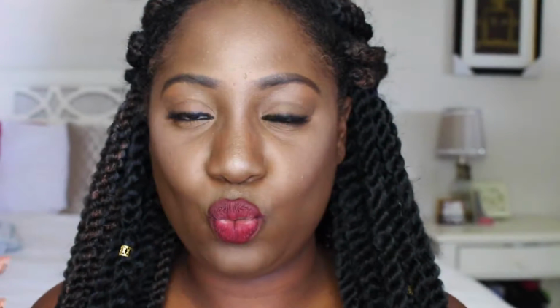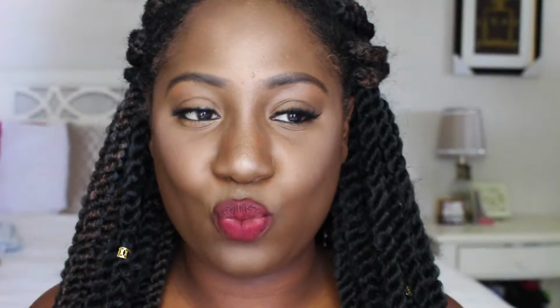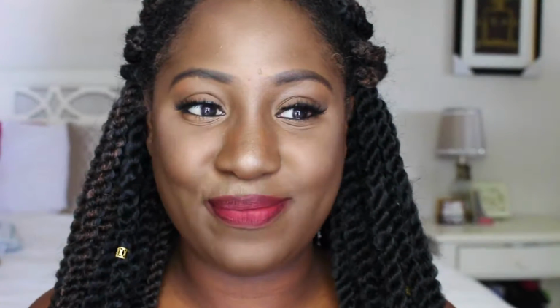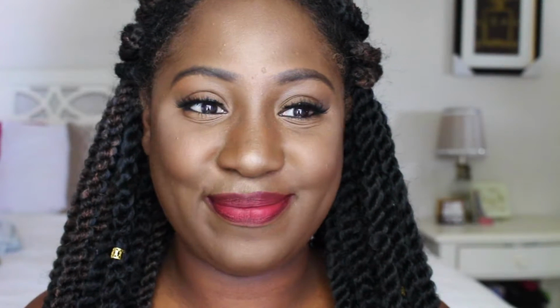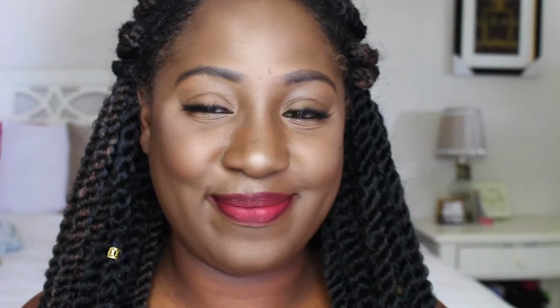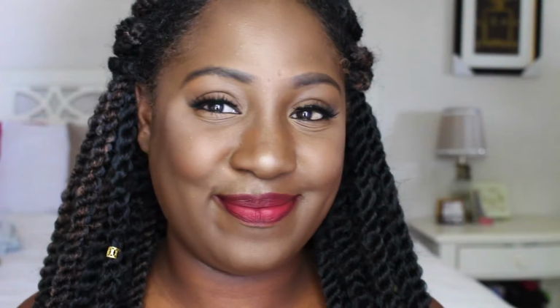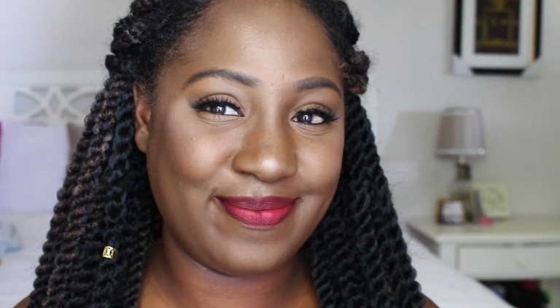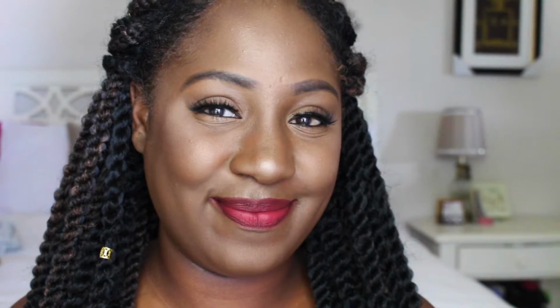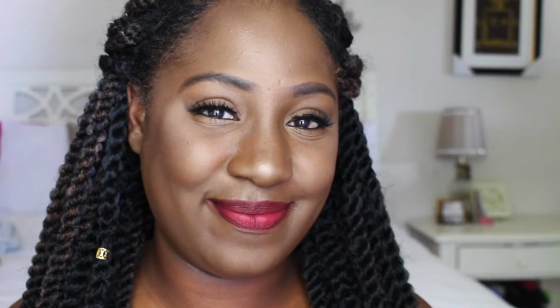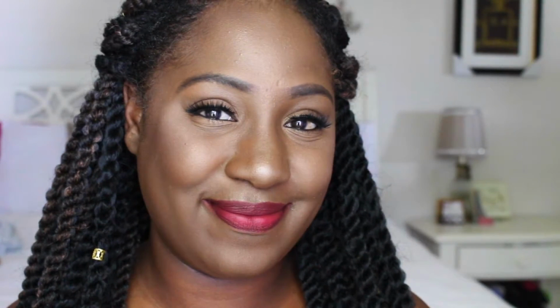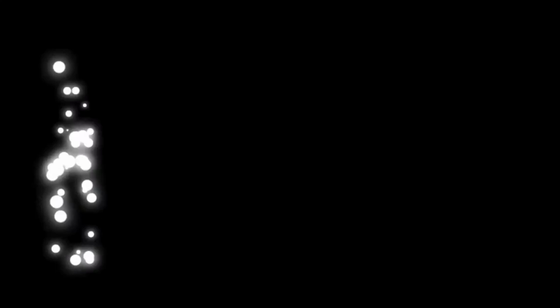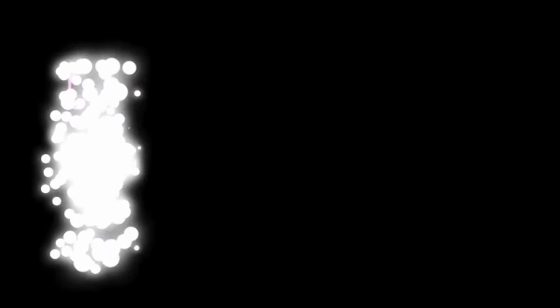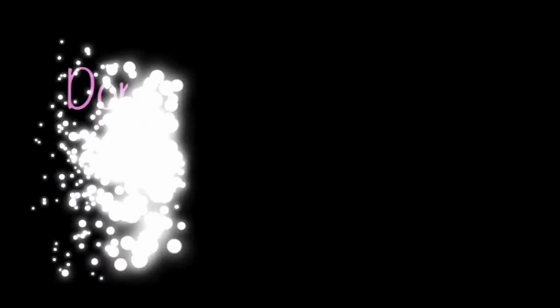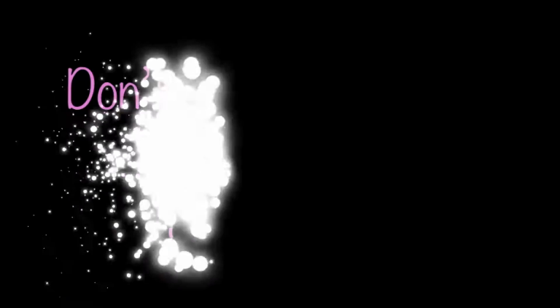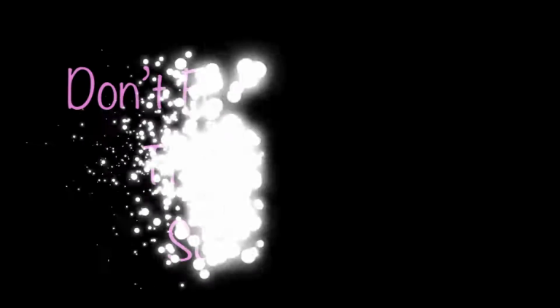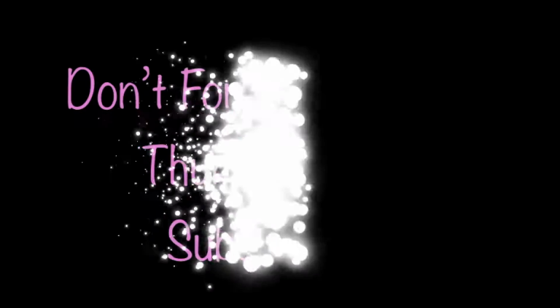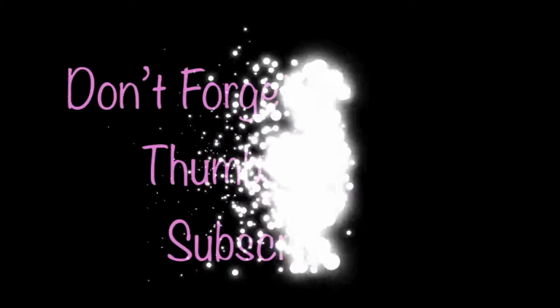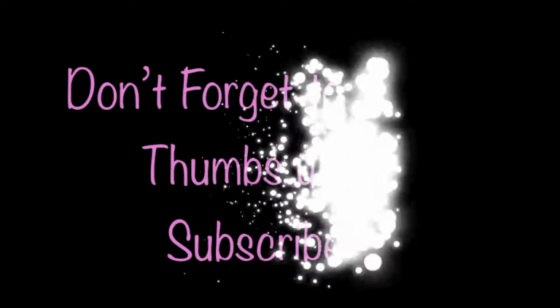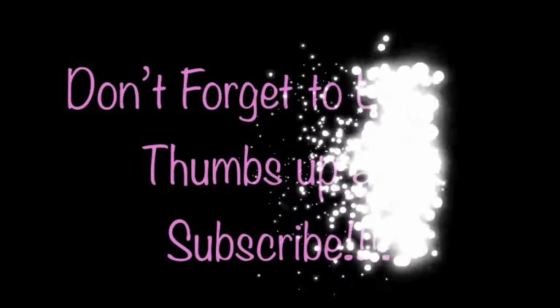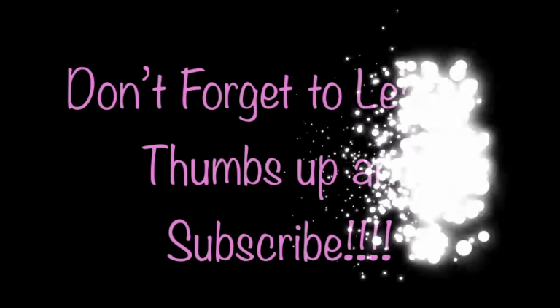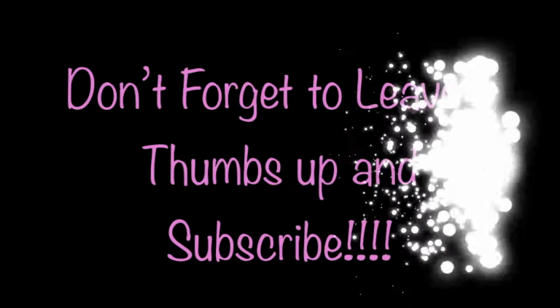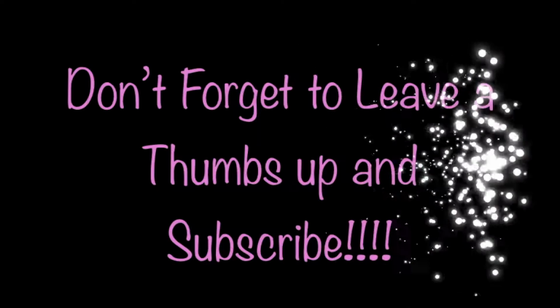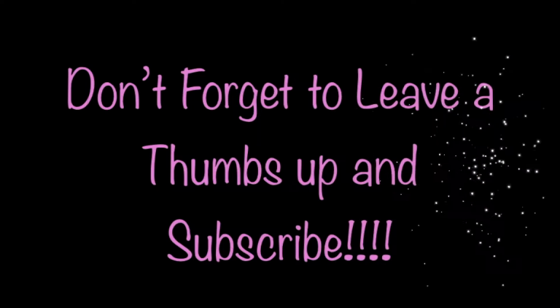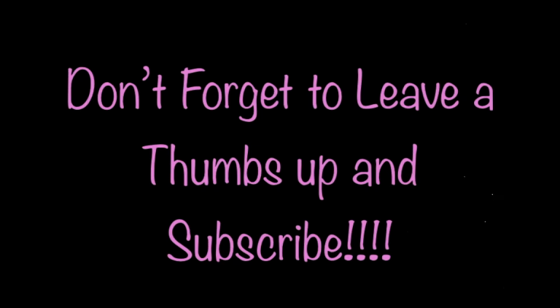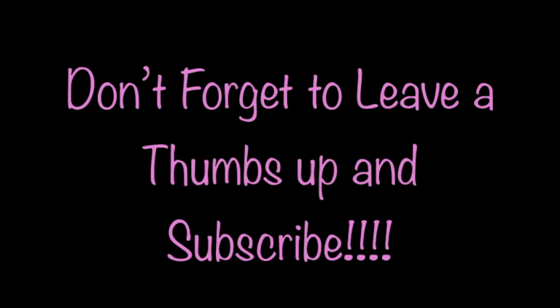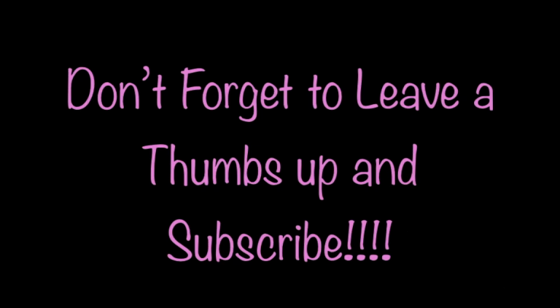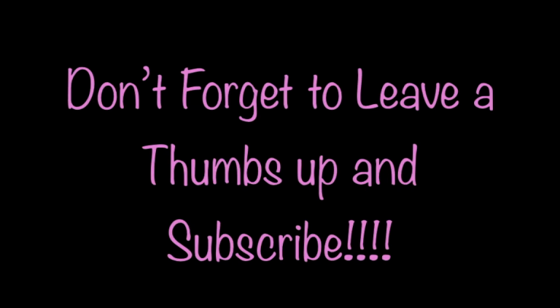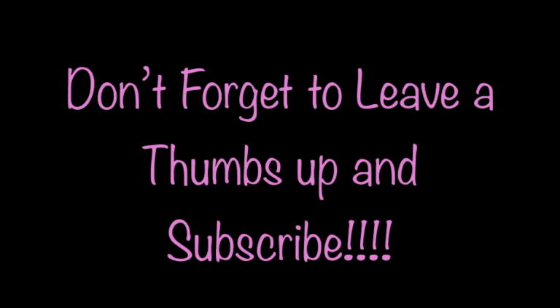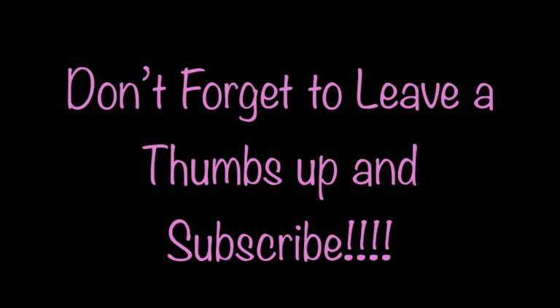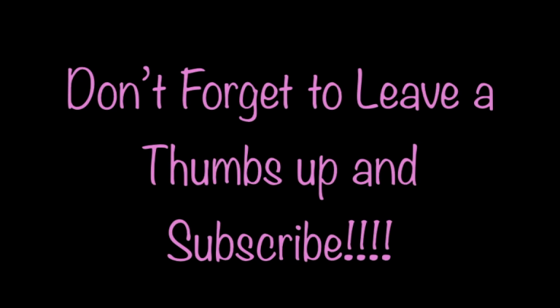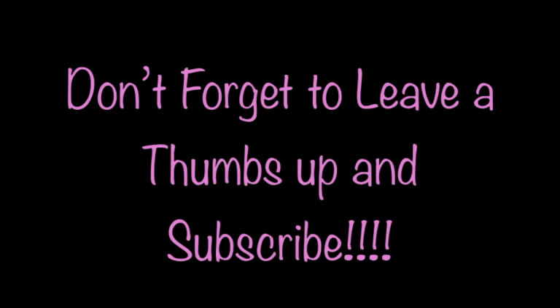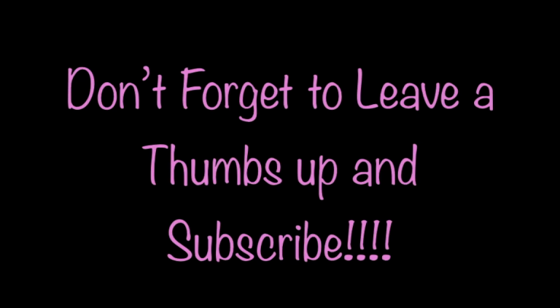All right y'all, this is the finished look — easy peasy lemon squeezy! I hope you guys enjoyed it. Don't forget to leave a thumbs up, subscribe to my channel, and I will see y'all in my next video. Bye!